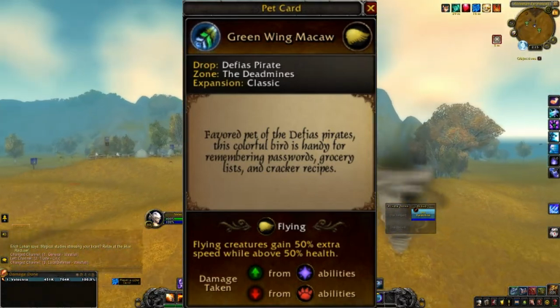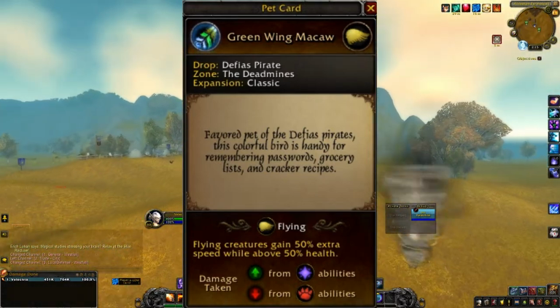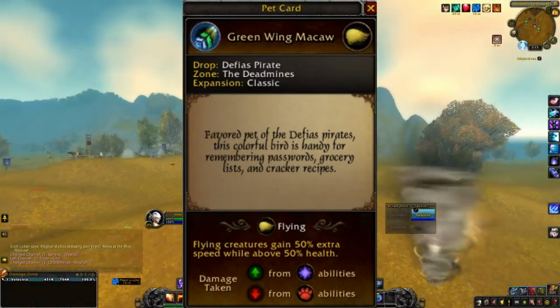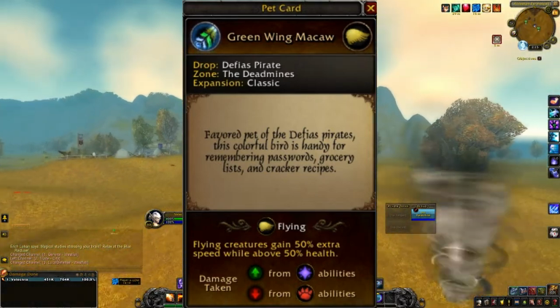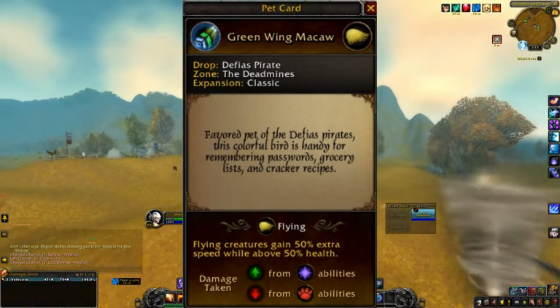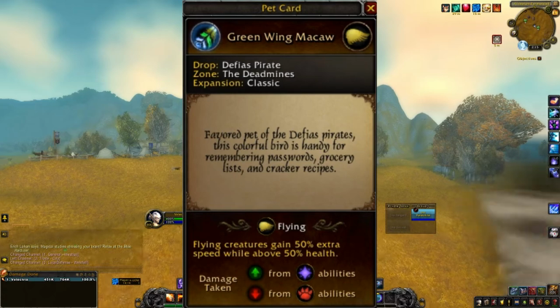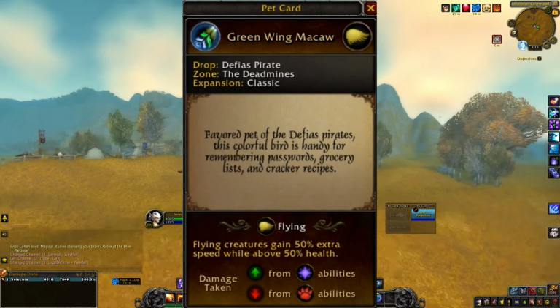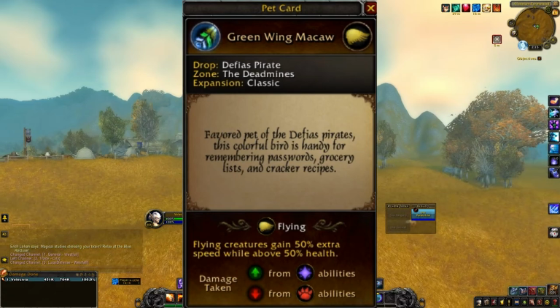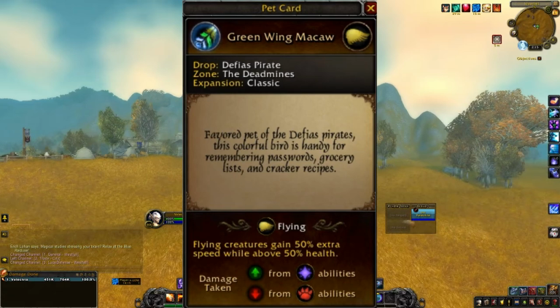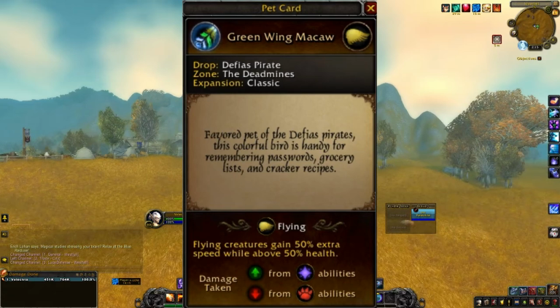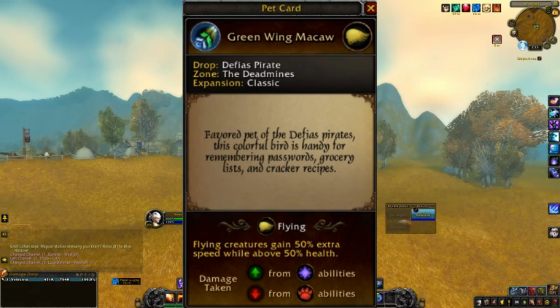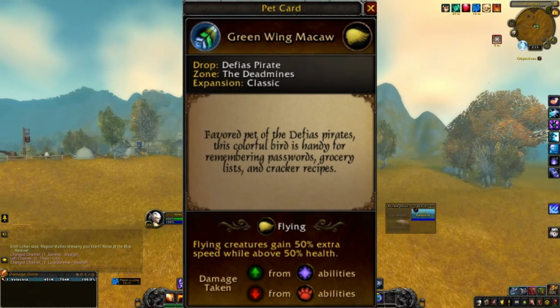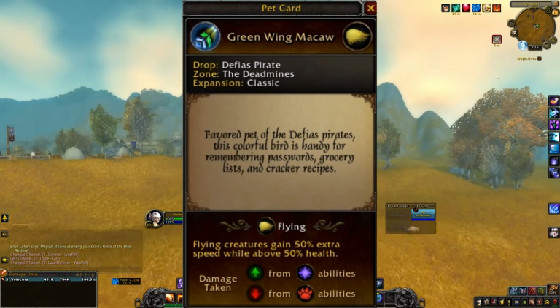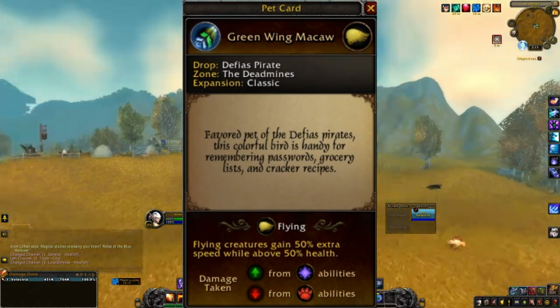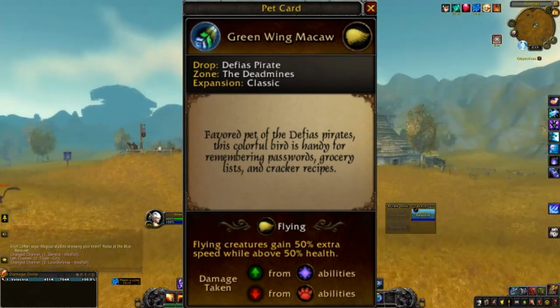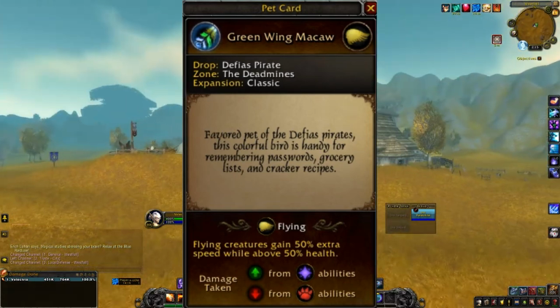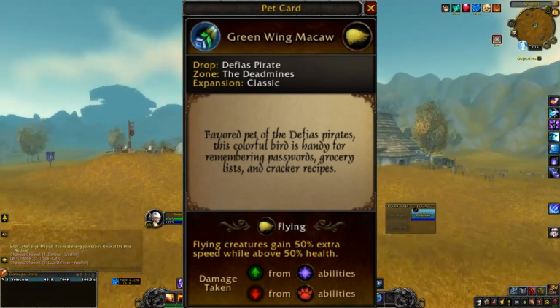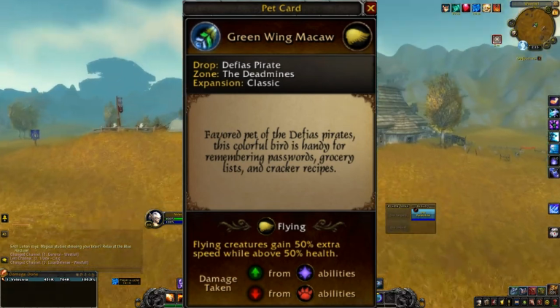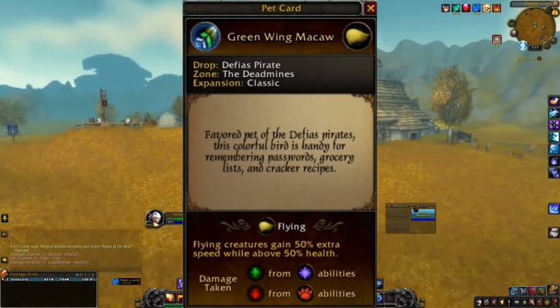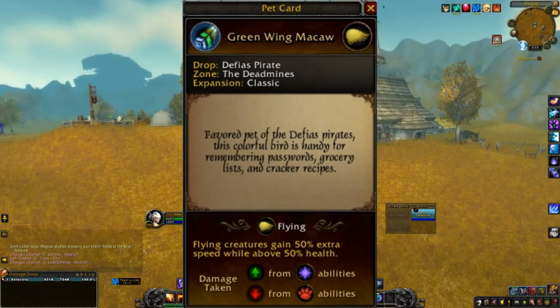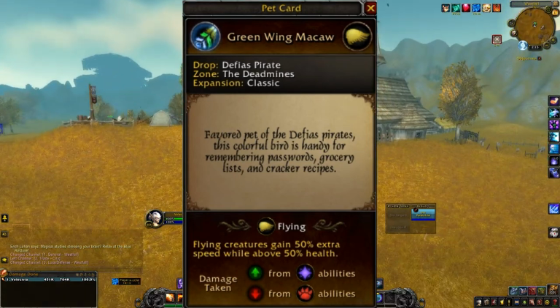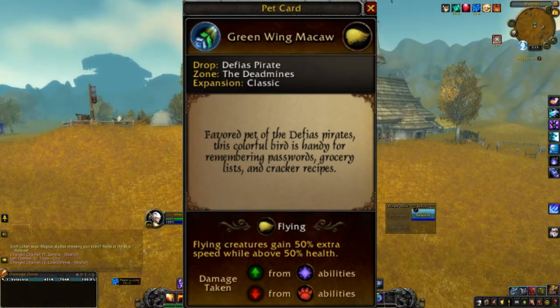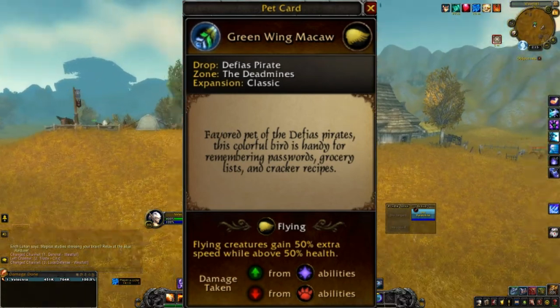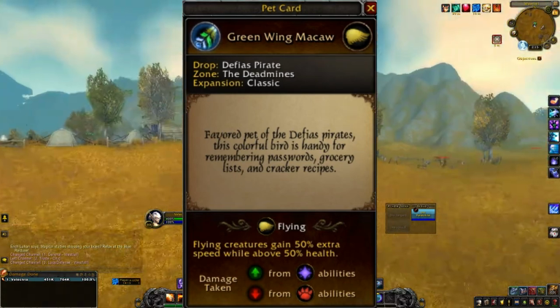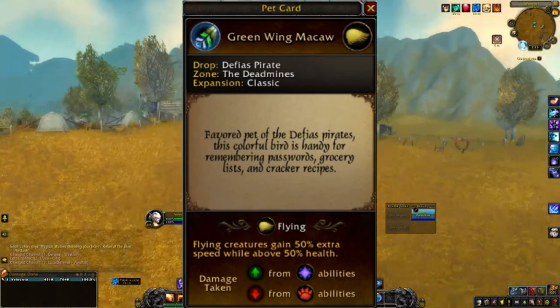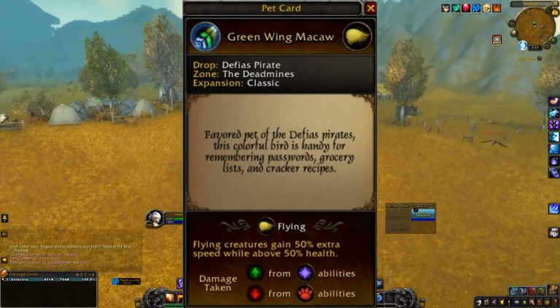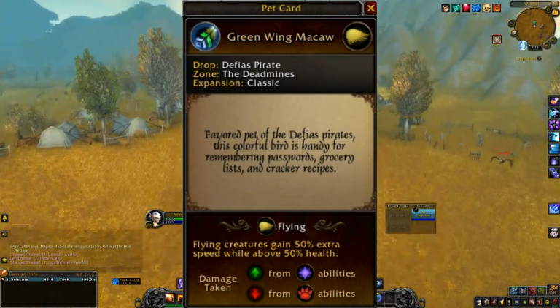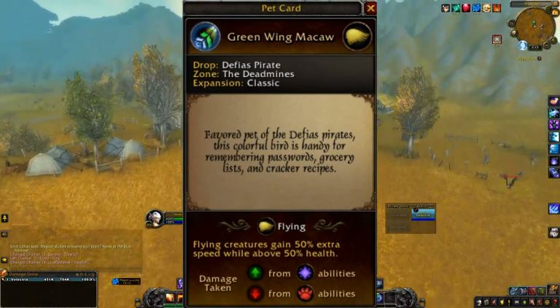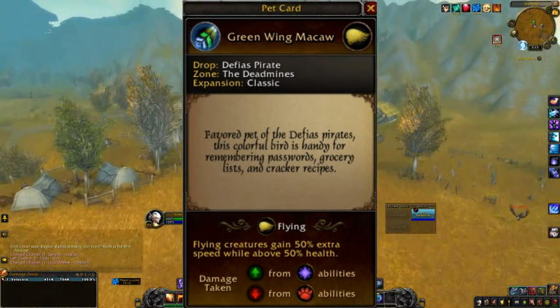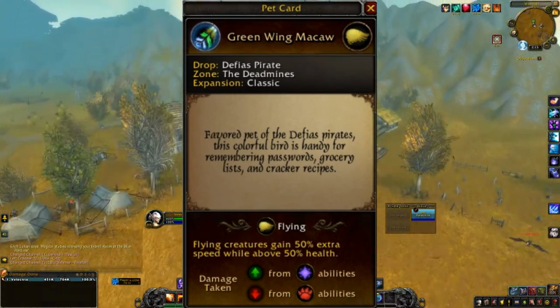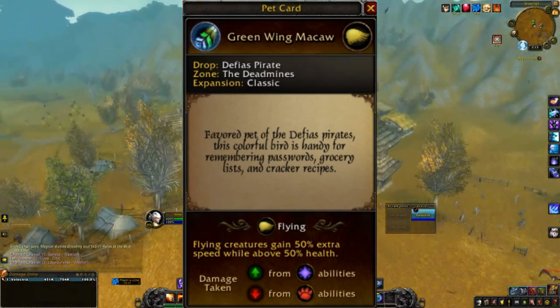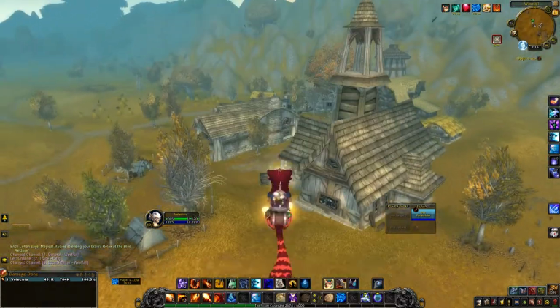This colorful bird is handy for remembering passwords, grocery lists, and cracker recipes.